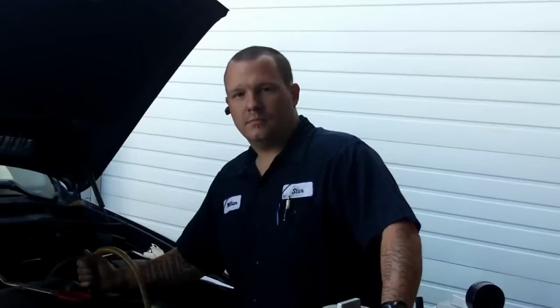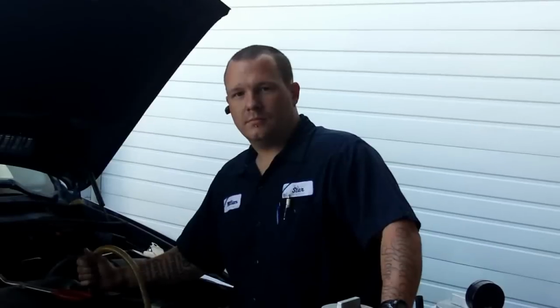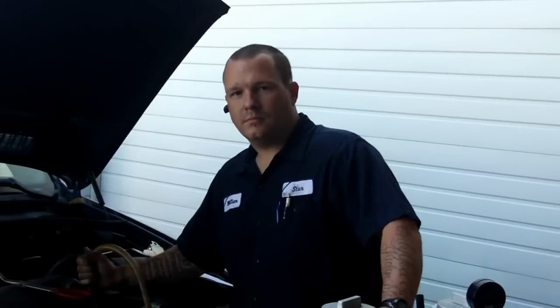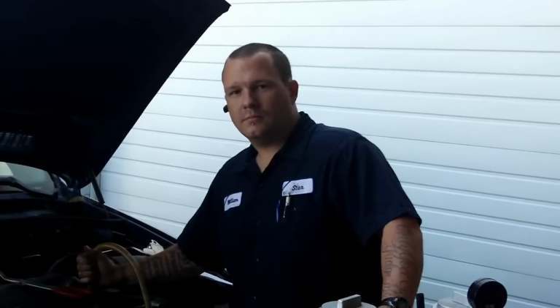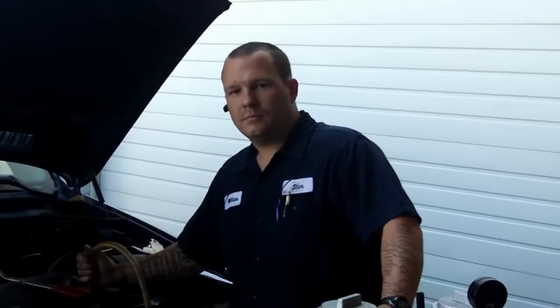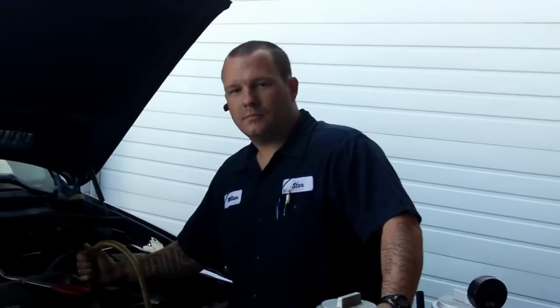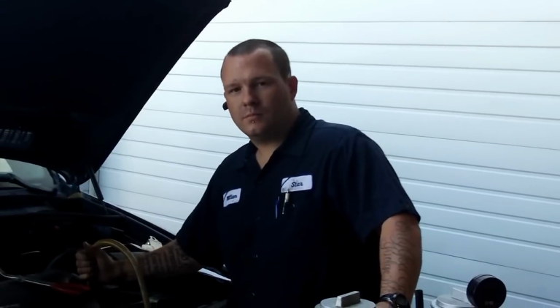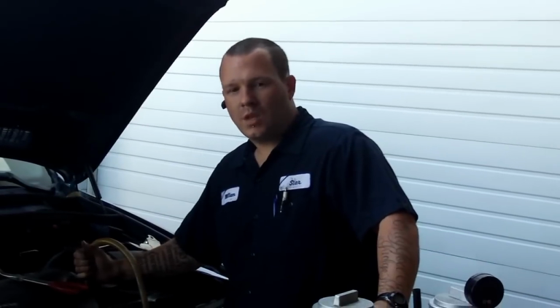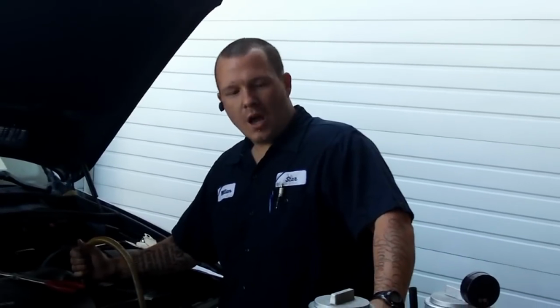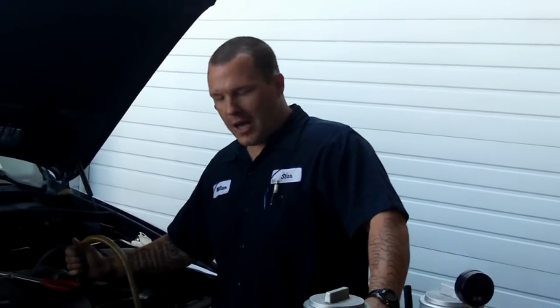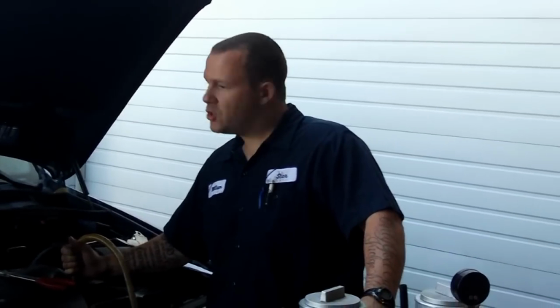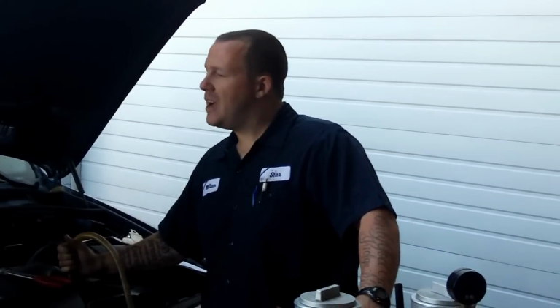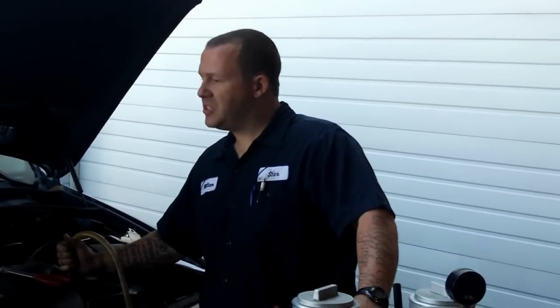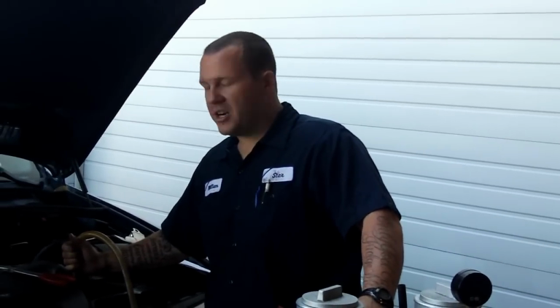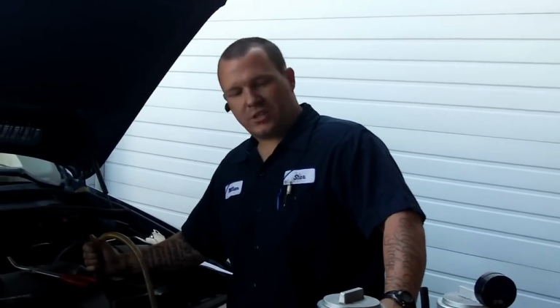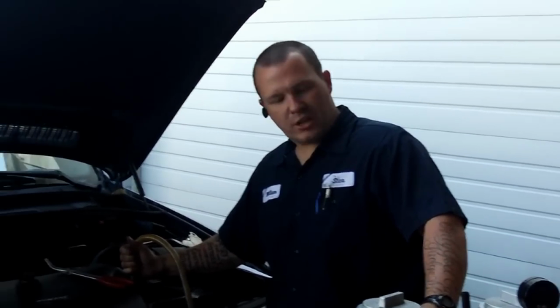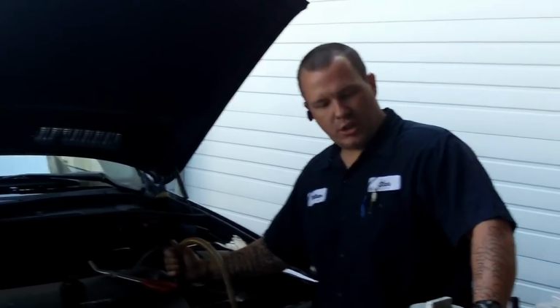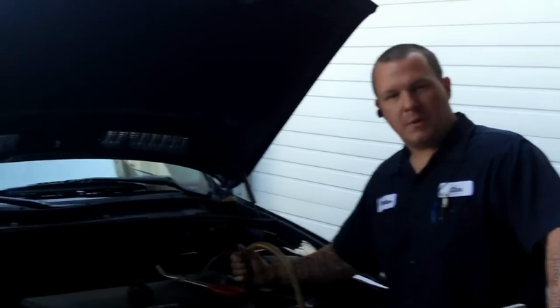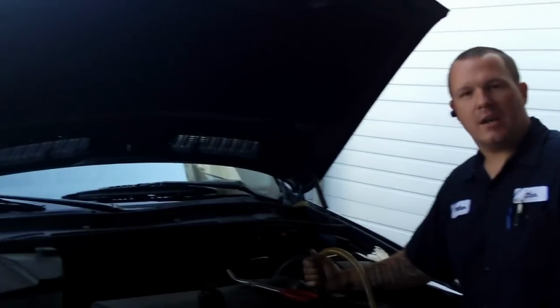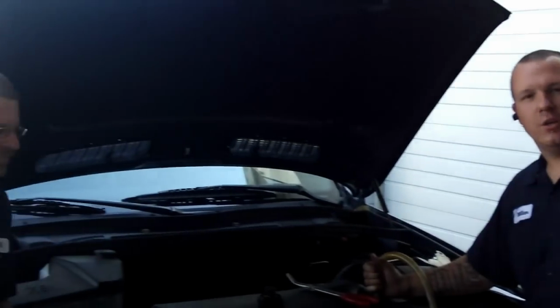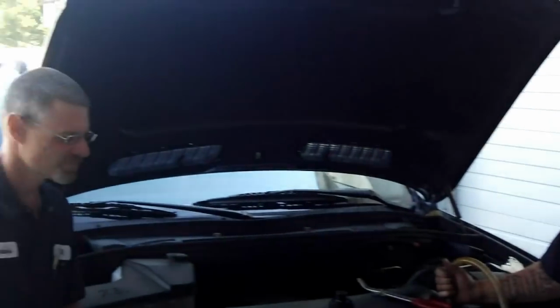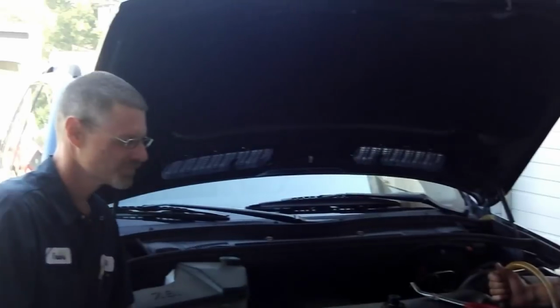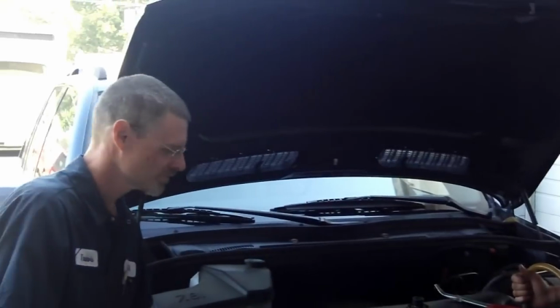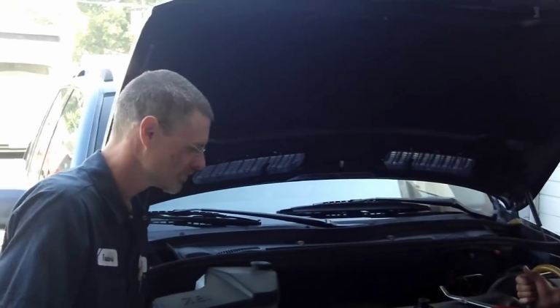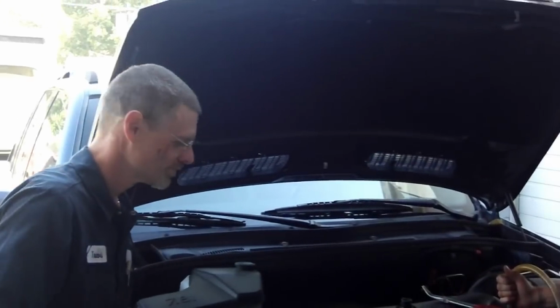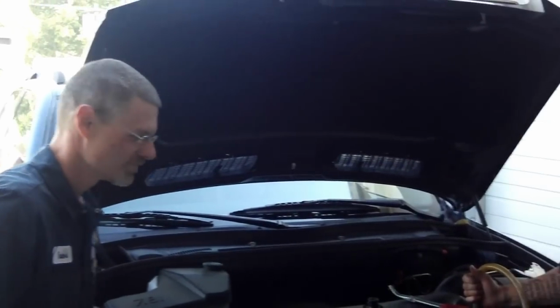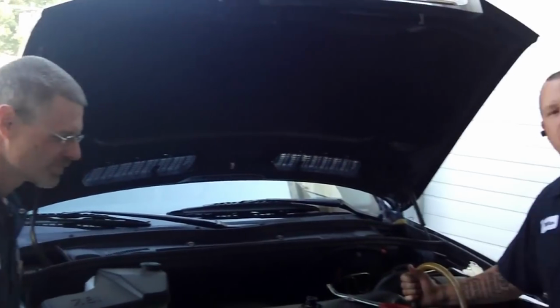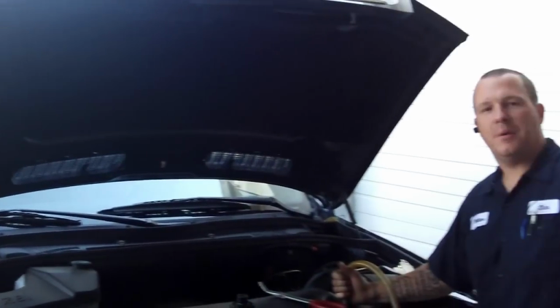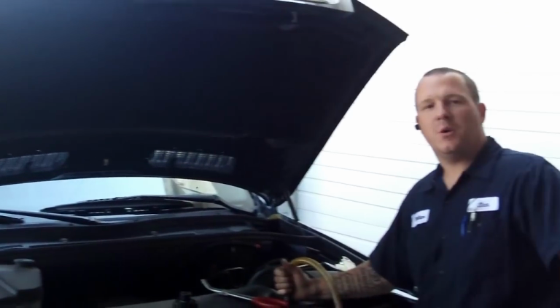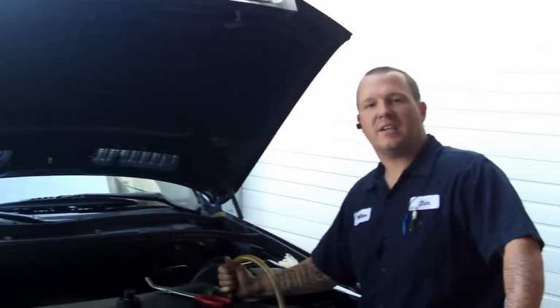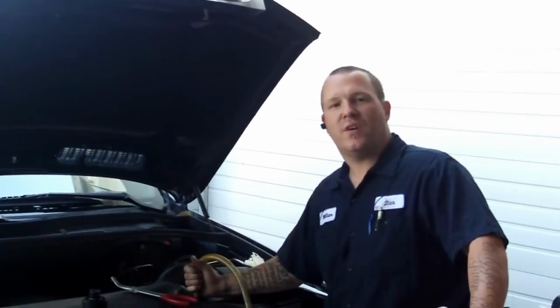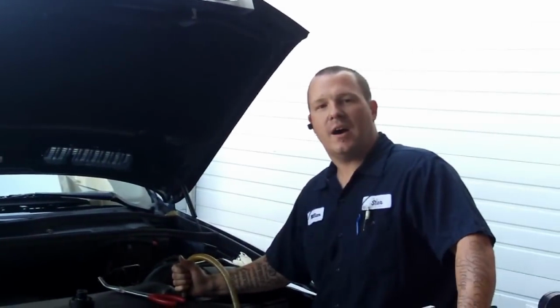What are you doing, Will? Travis here is showing me how to do a coolant flush on a BMW X5.